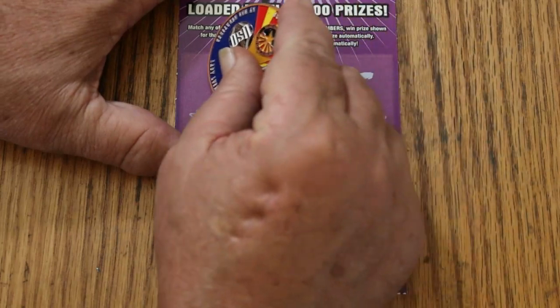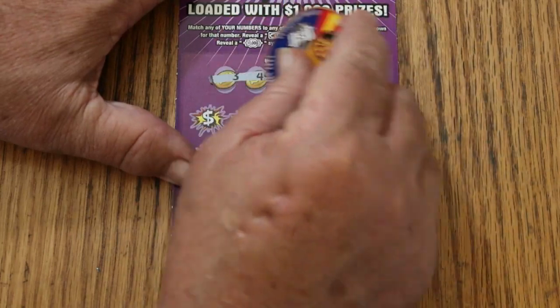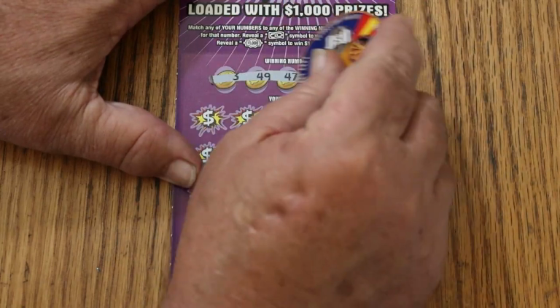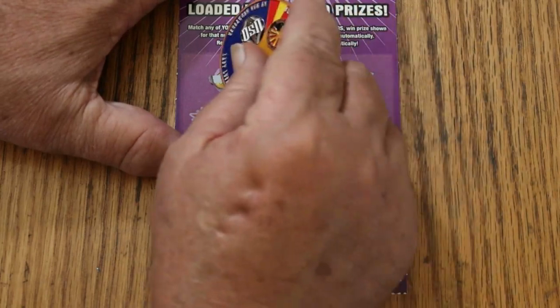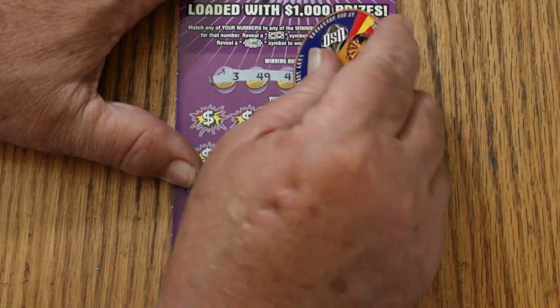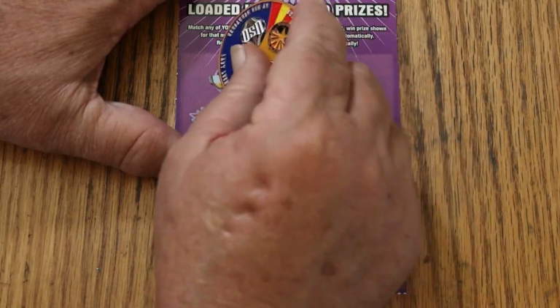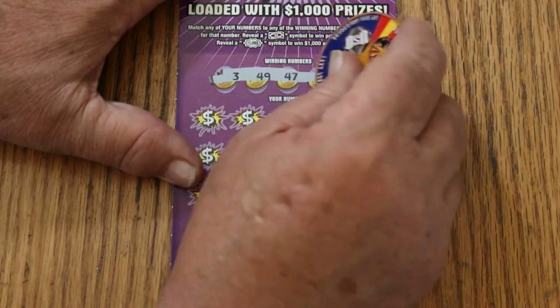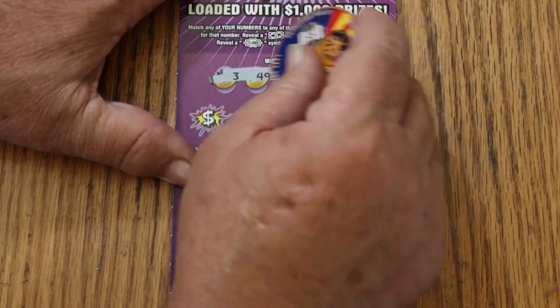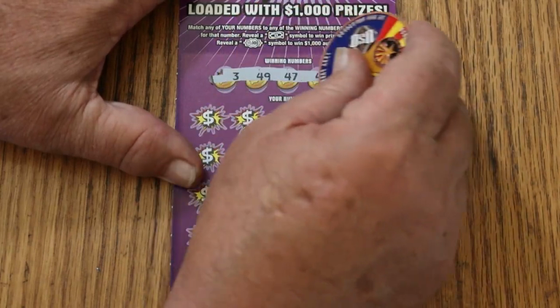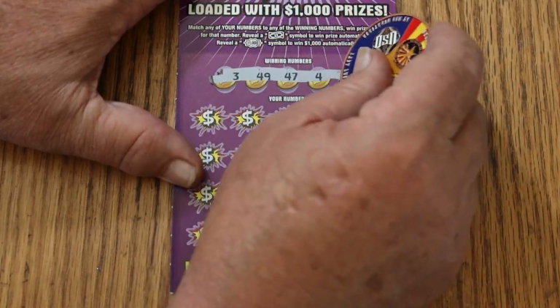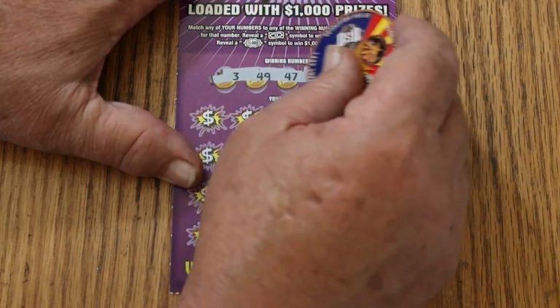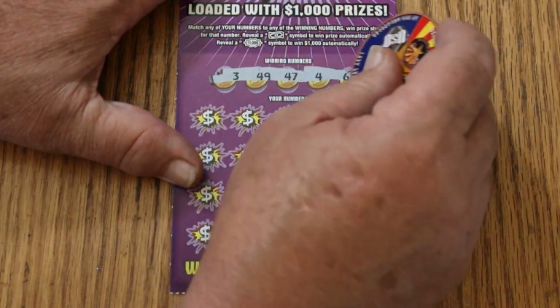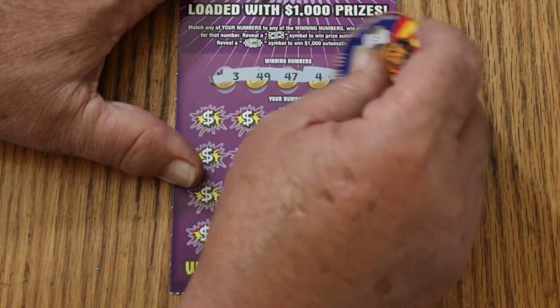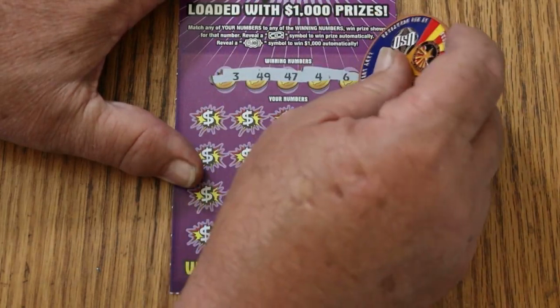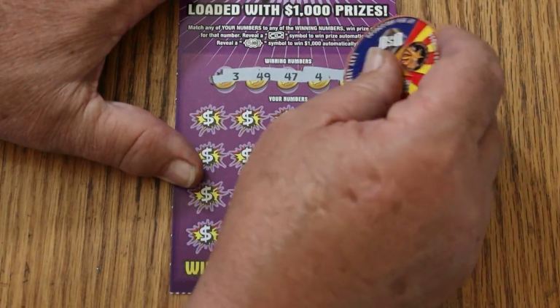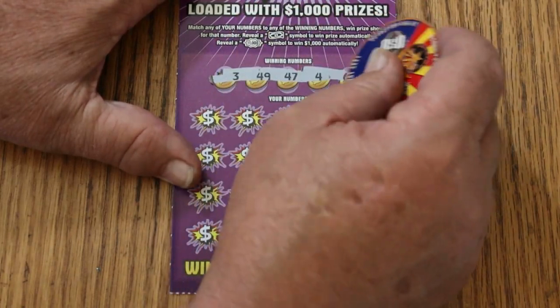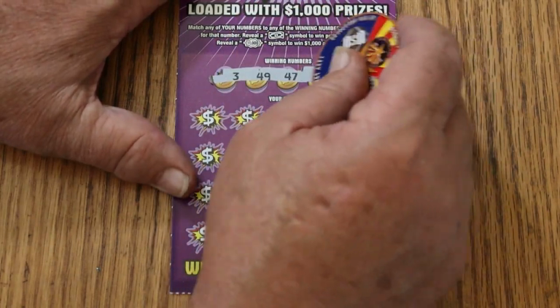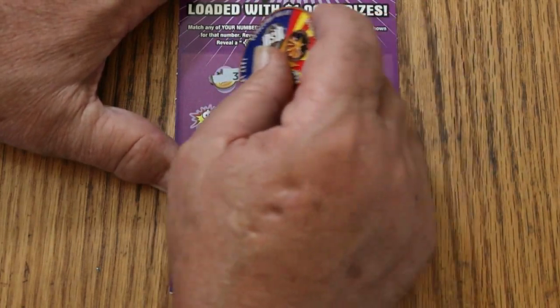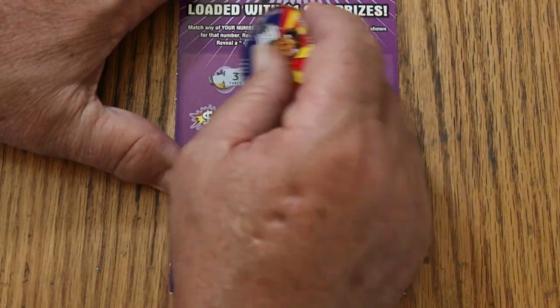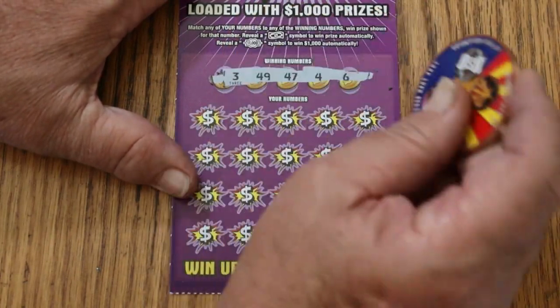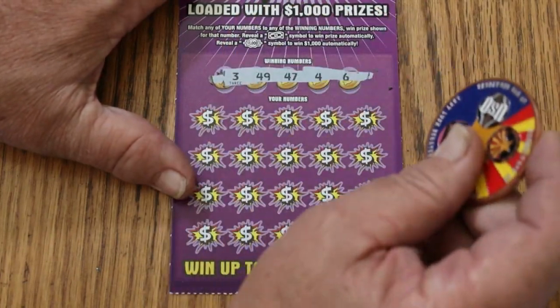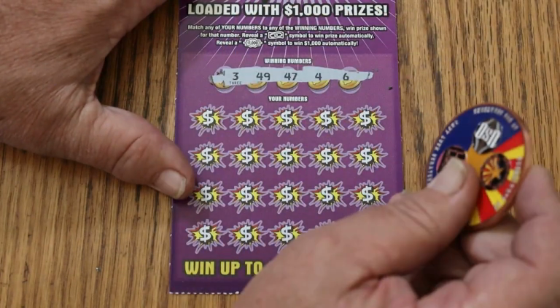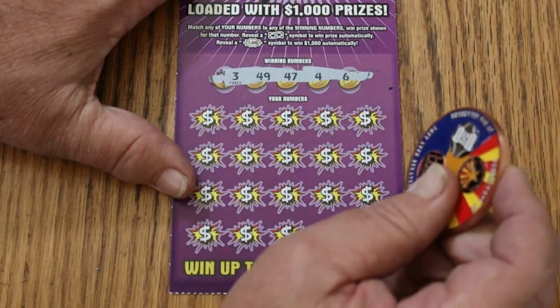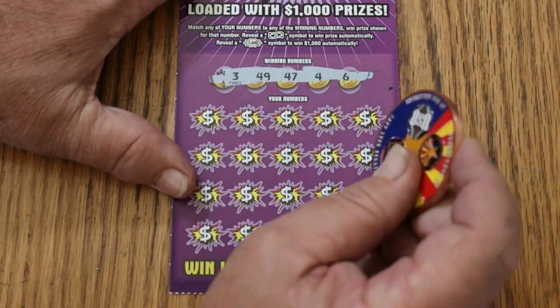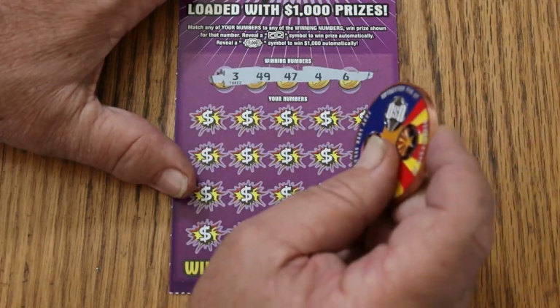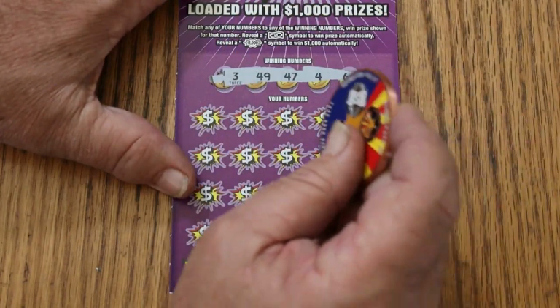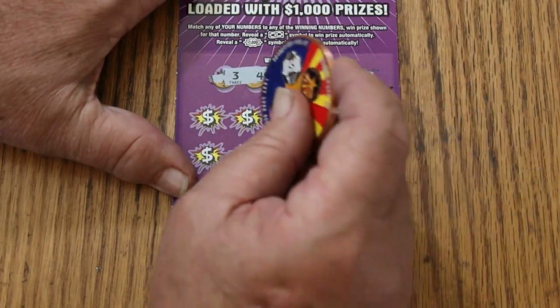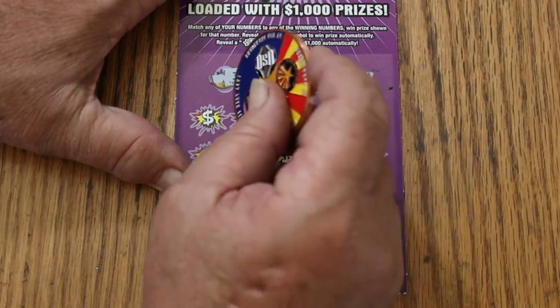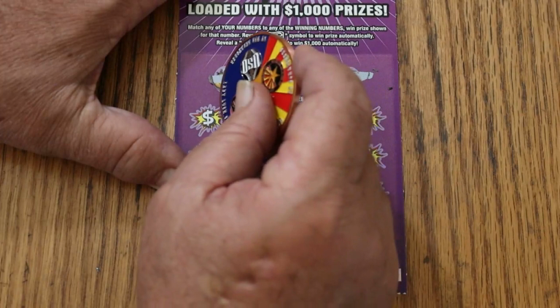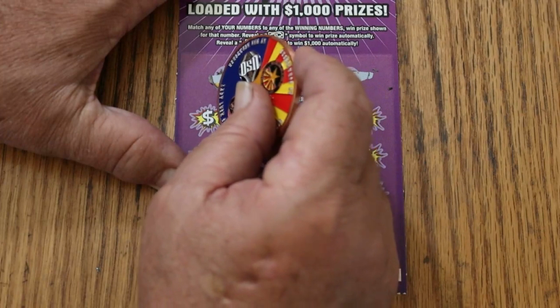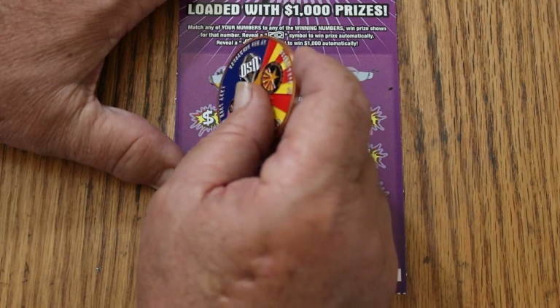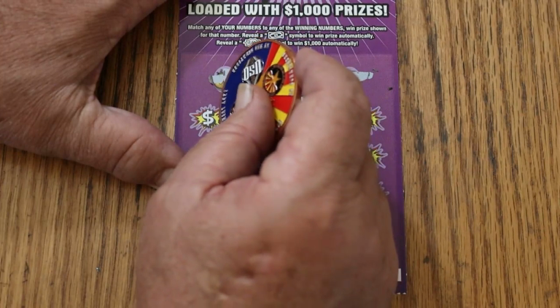Now the winning numbers are: 3, 49, 47, 4, and 6. Here we go.